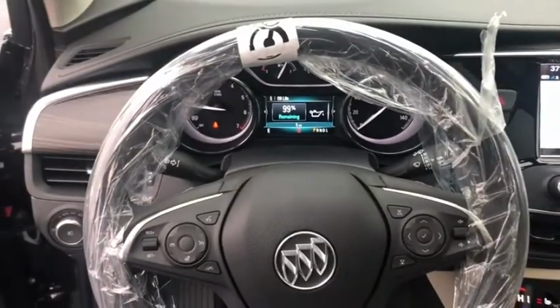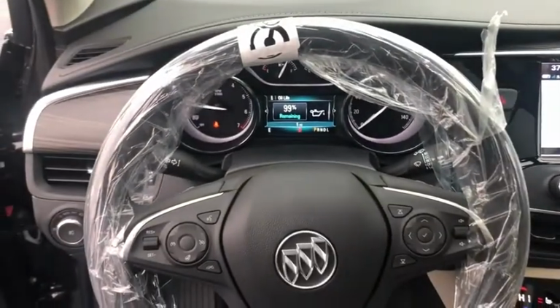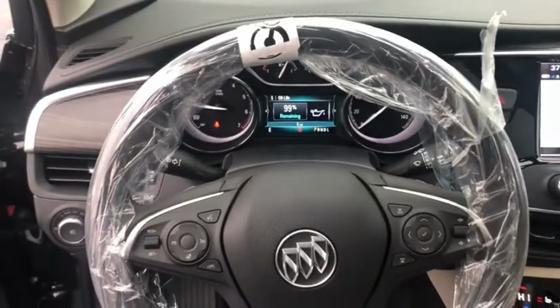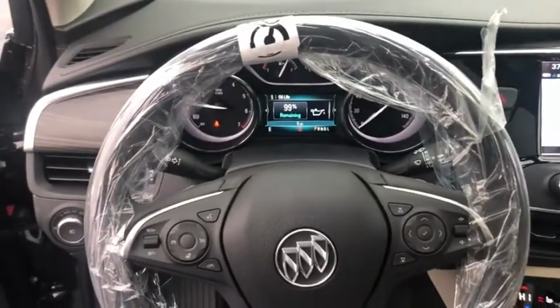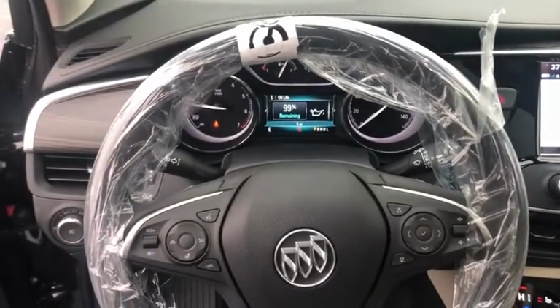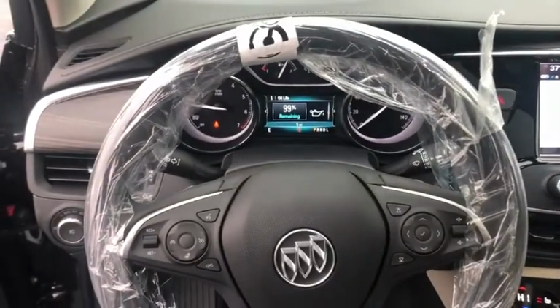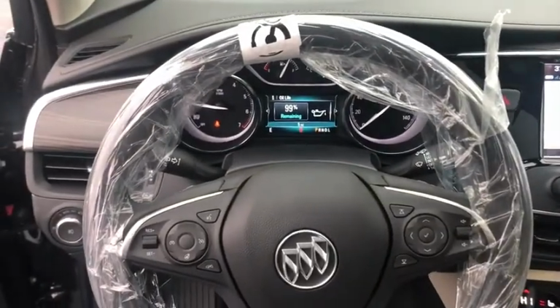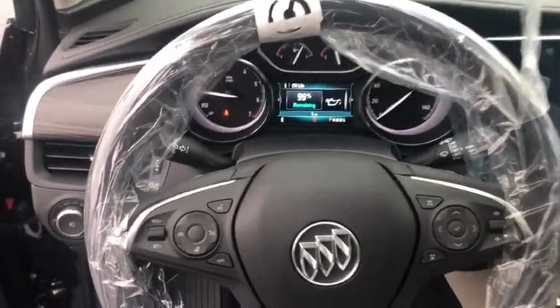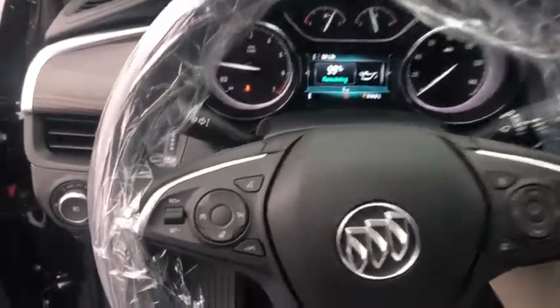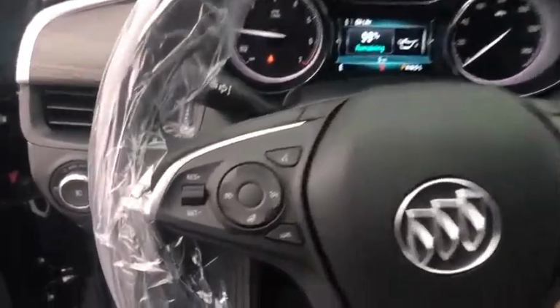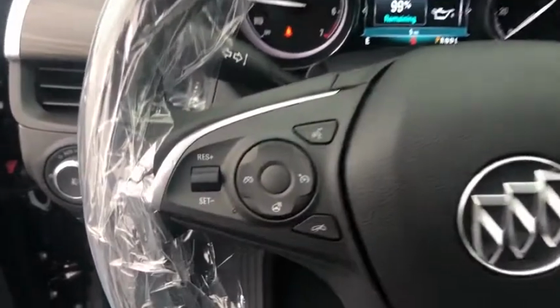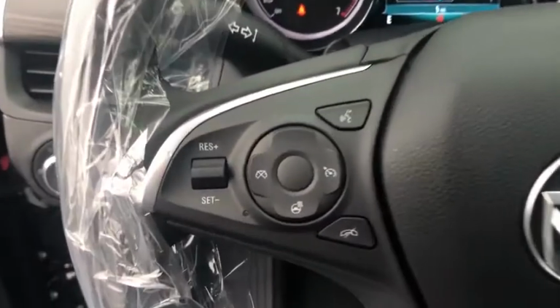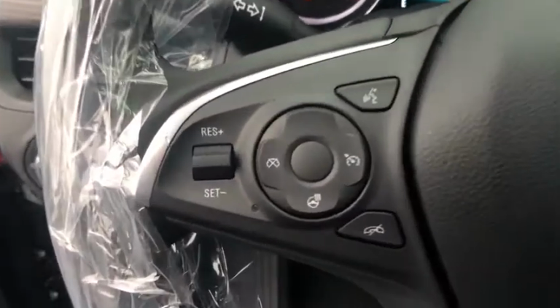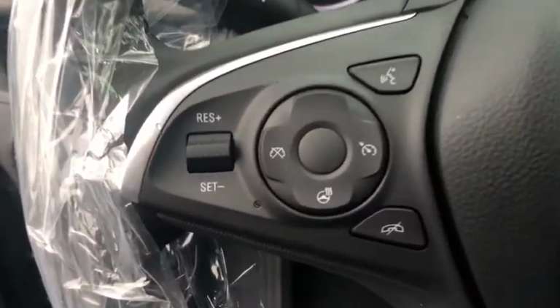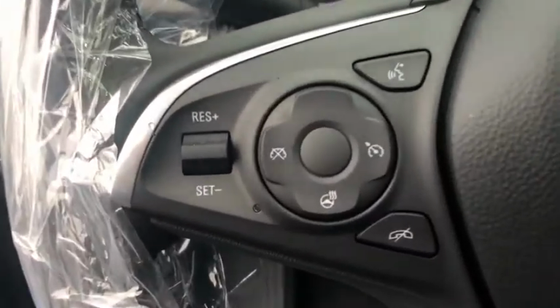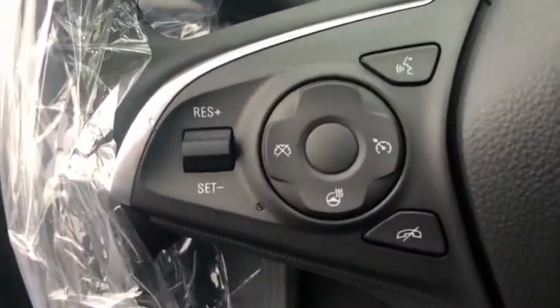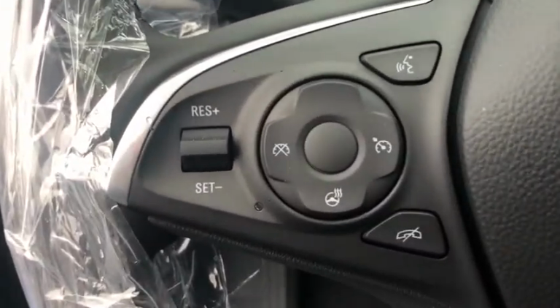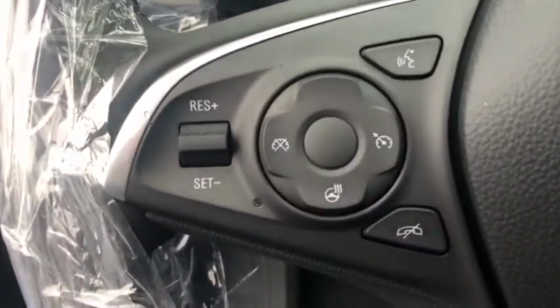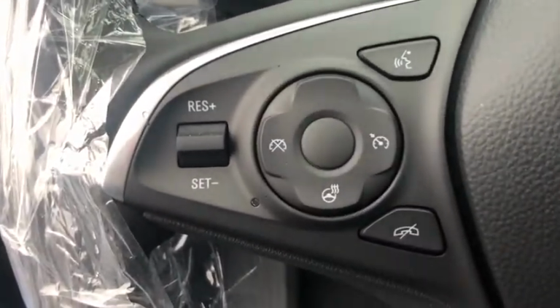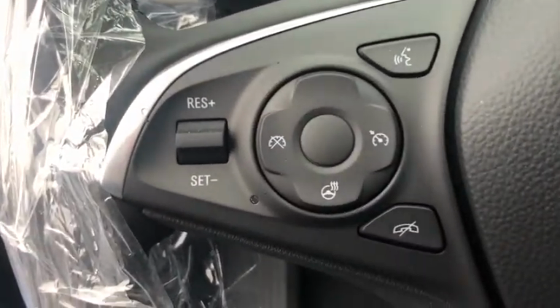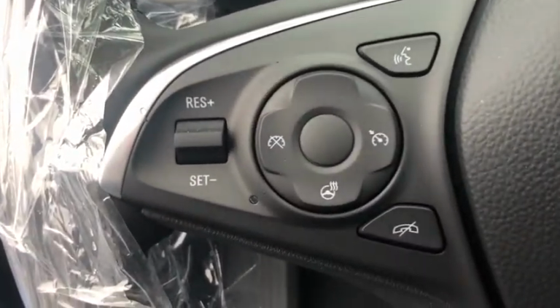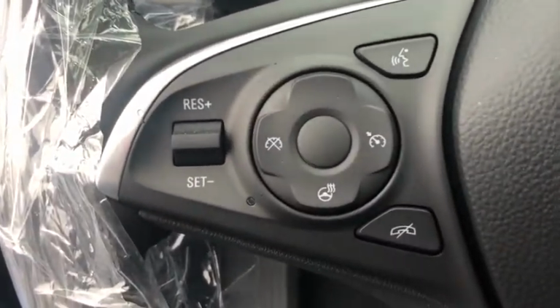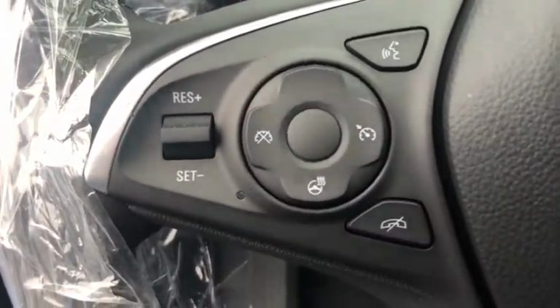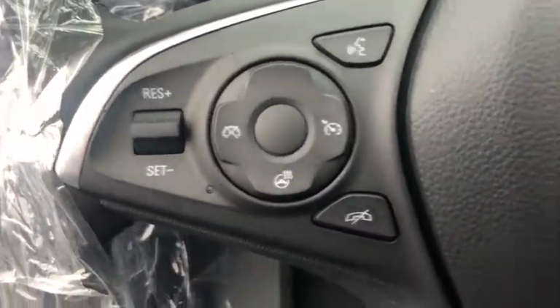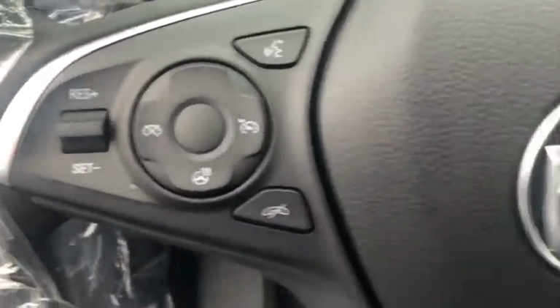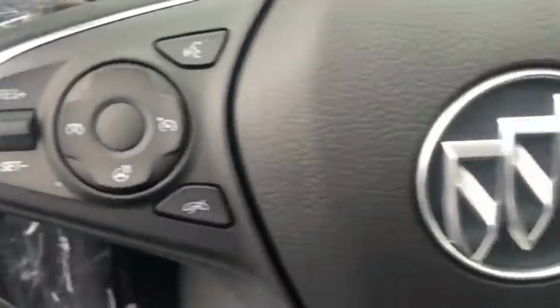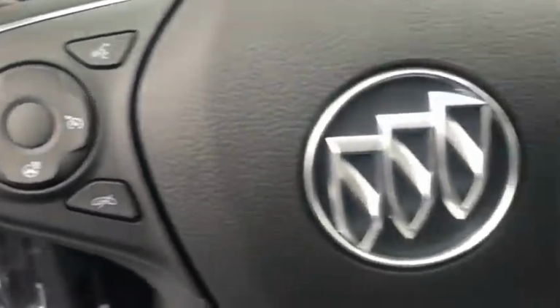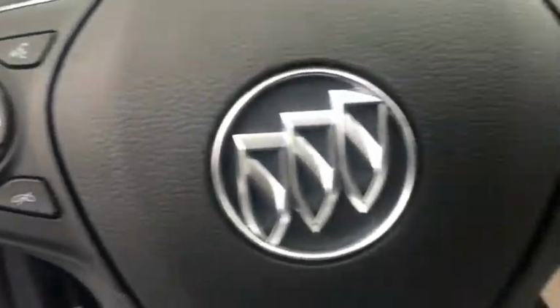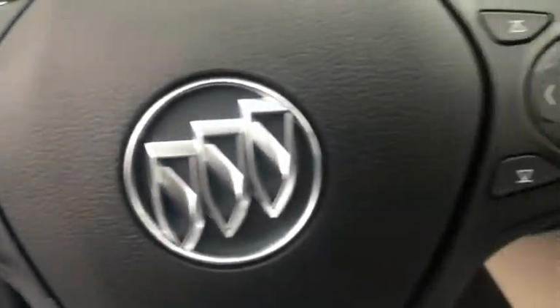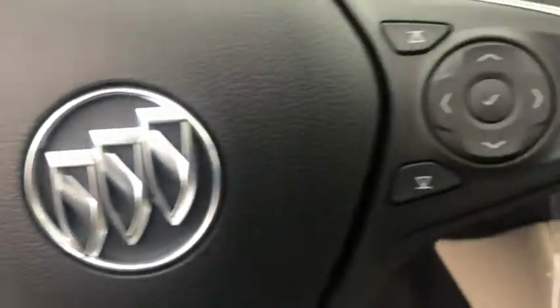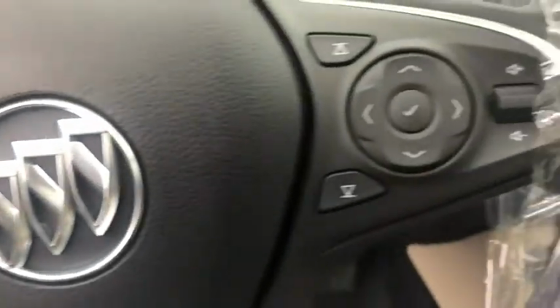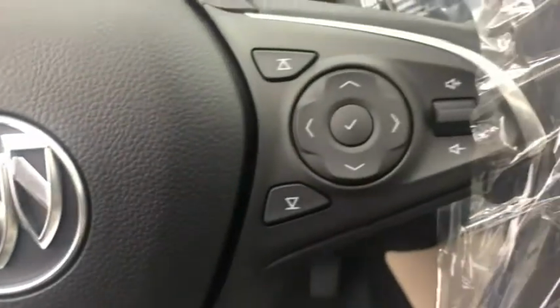Remote engine start, power passenger seat, stability control, traction control, leather-wrapped steering wheel, Bluetooth.